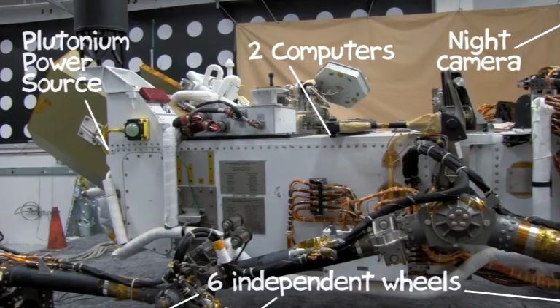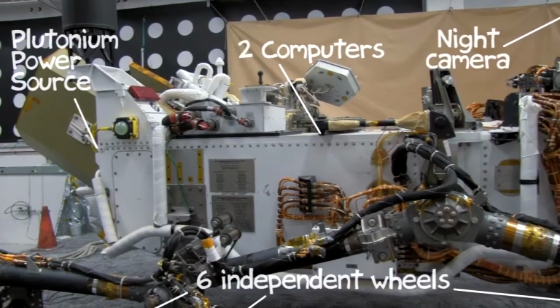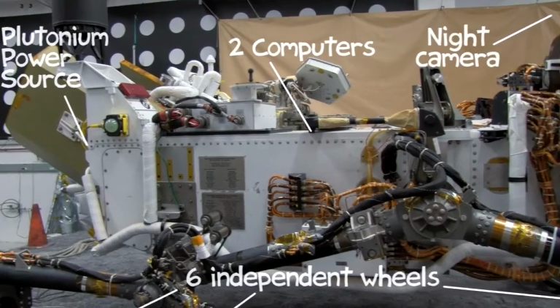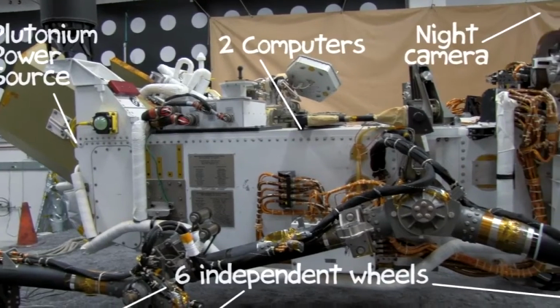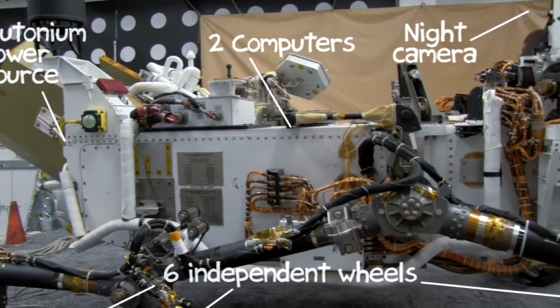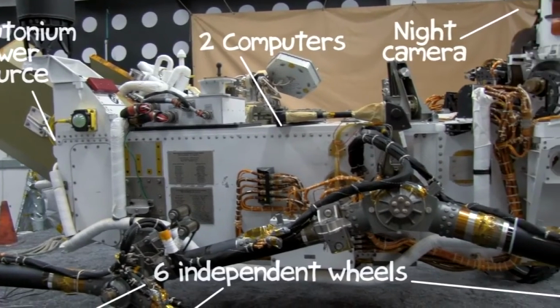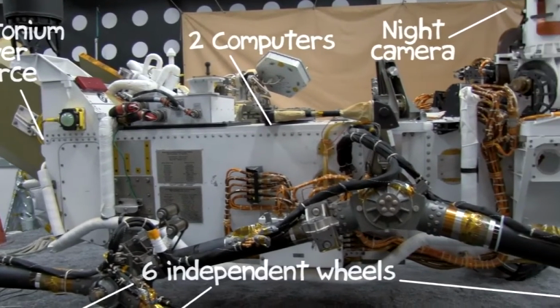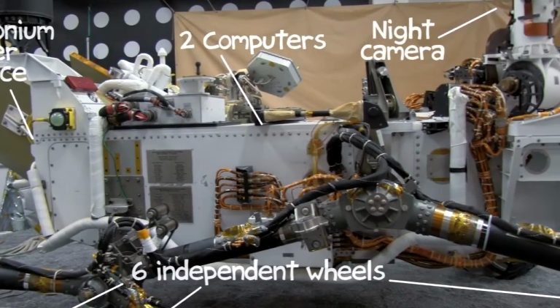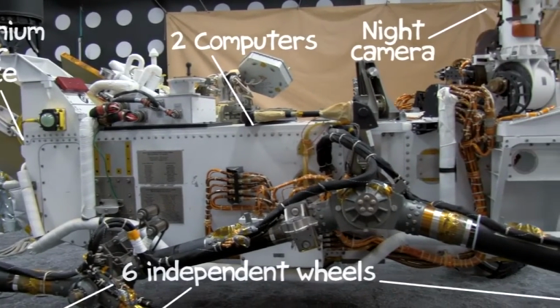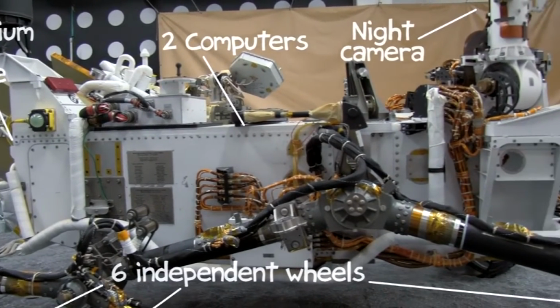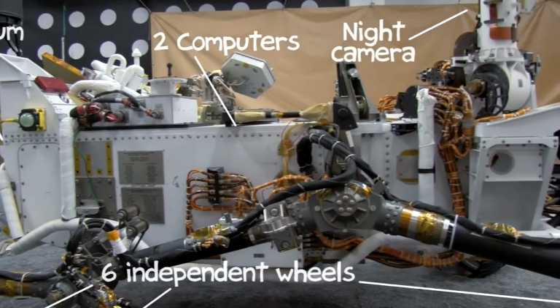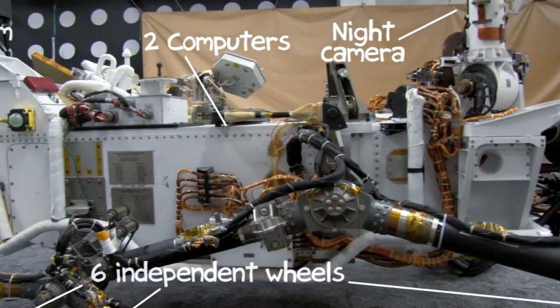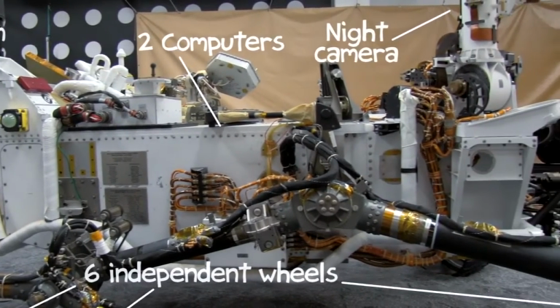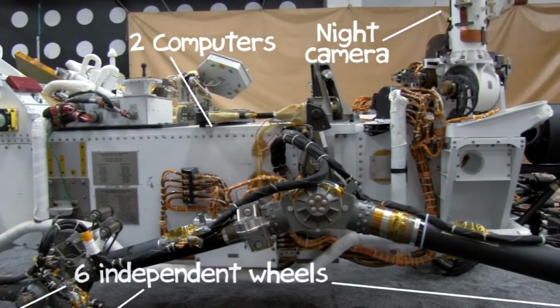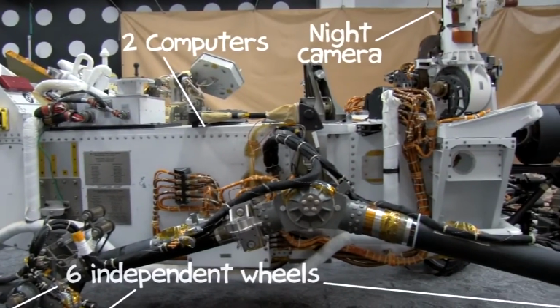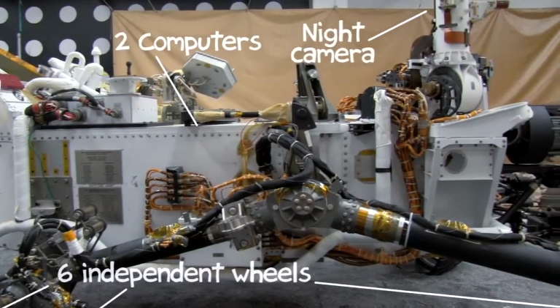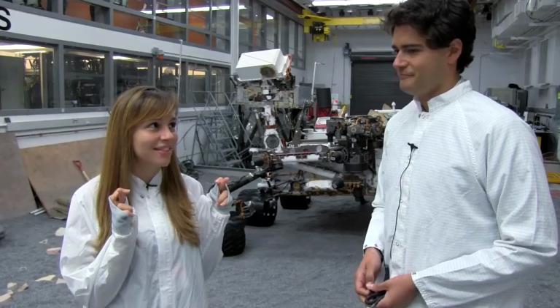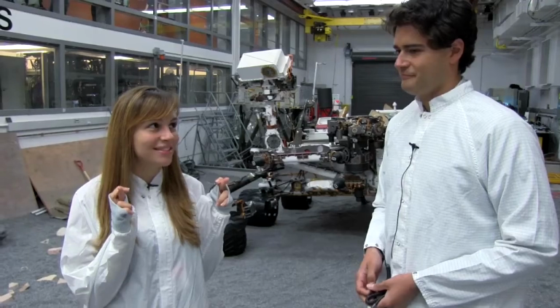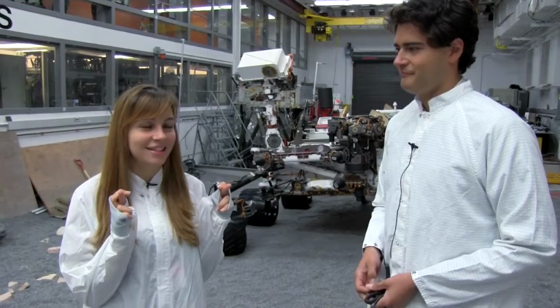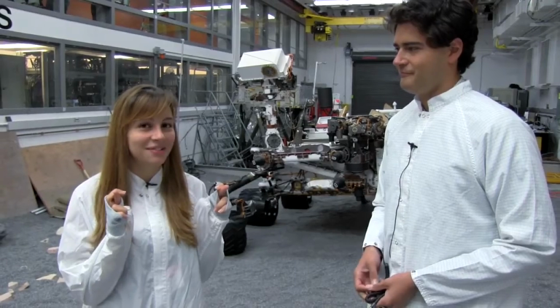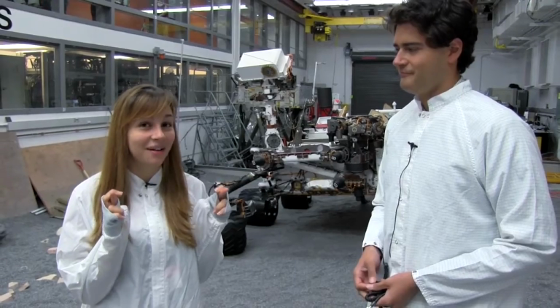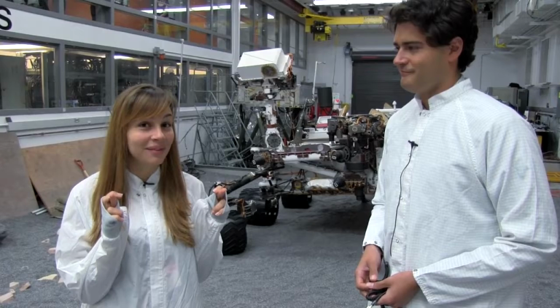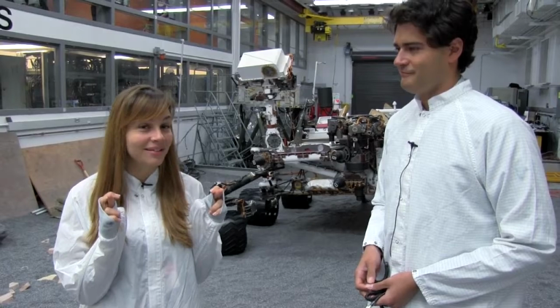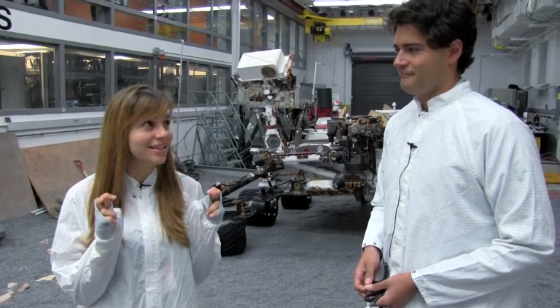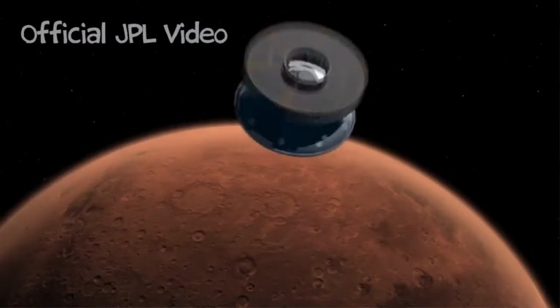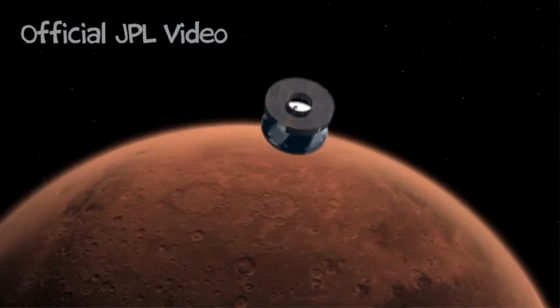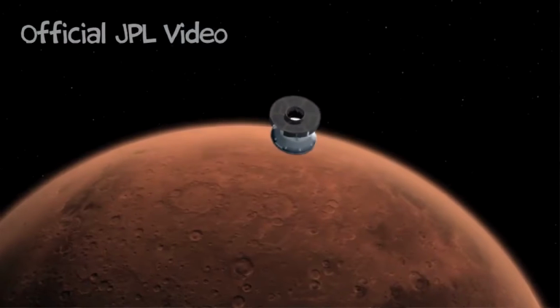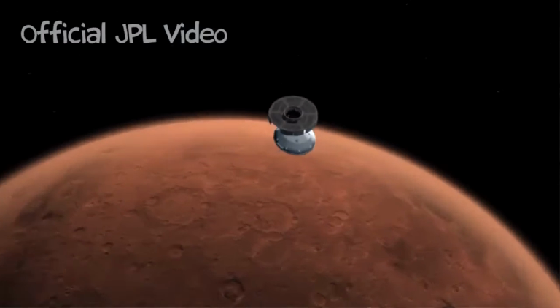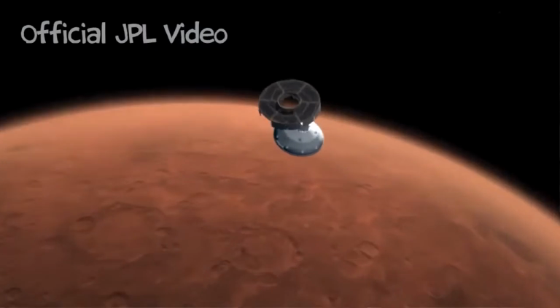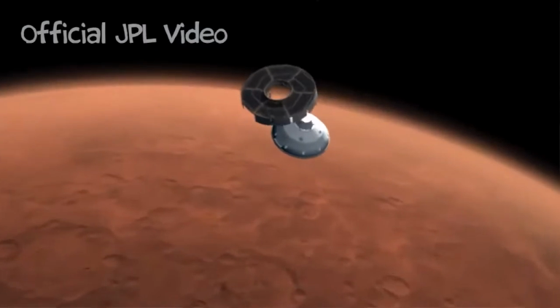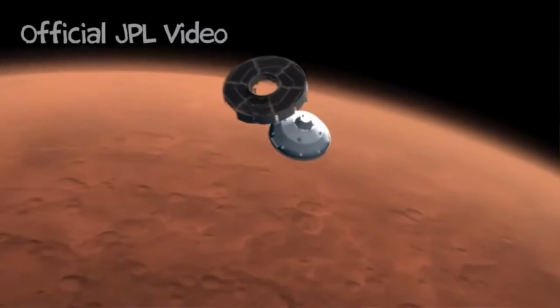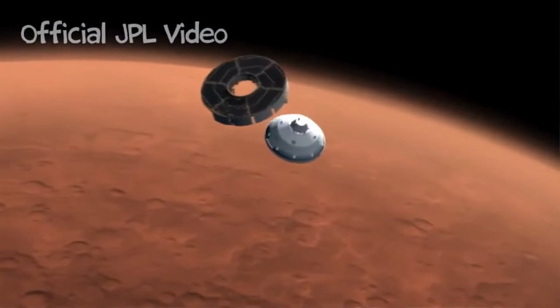Behind us is an actual replica with all working parts of Curiosity, which will be — knock on wood — landing August 5th successfully on Mars, taking us to the next level of science.